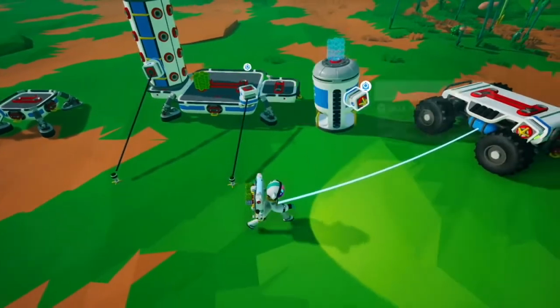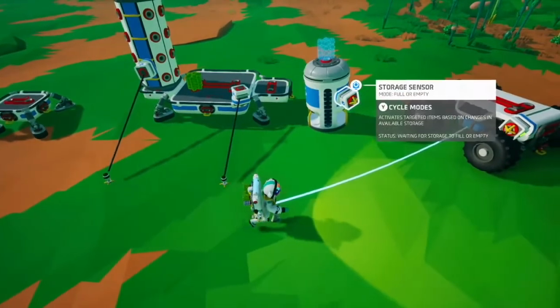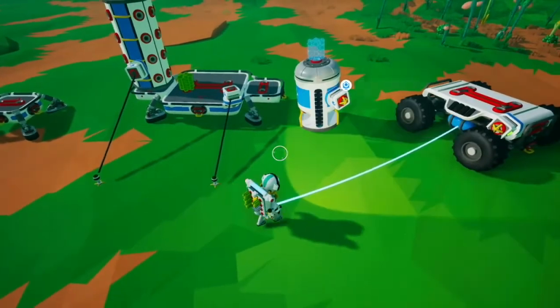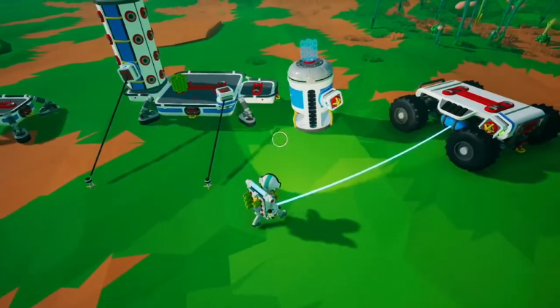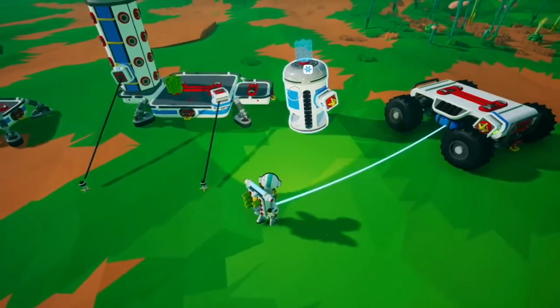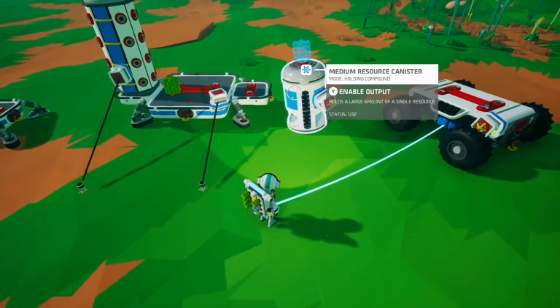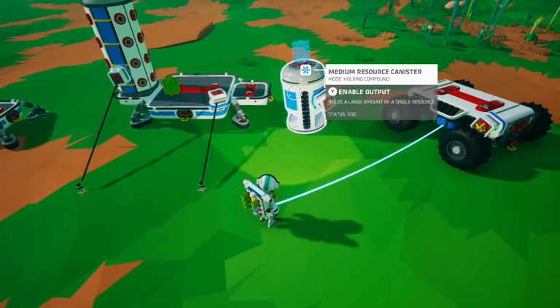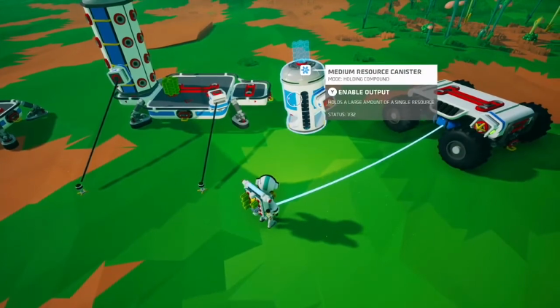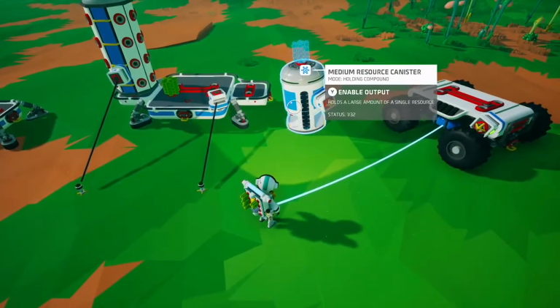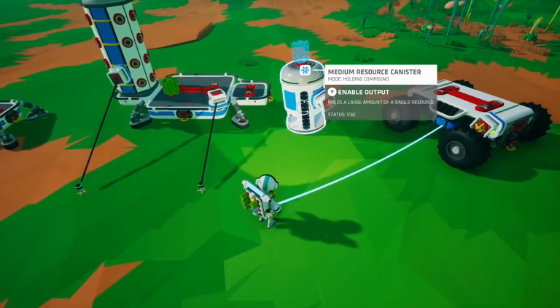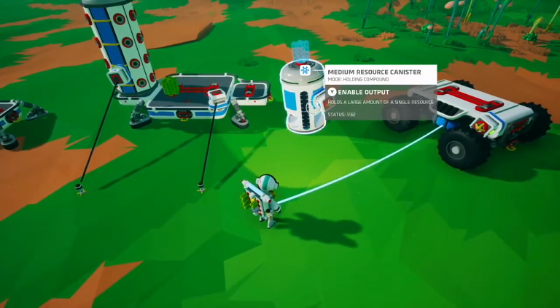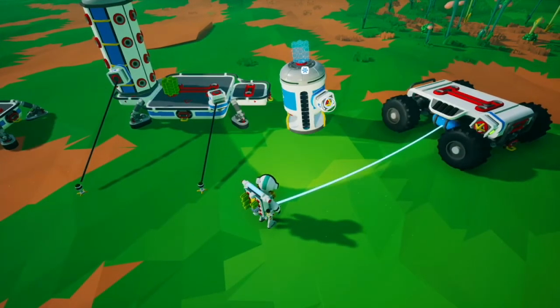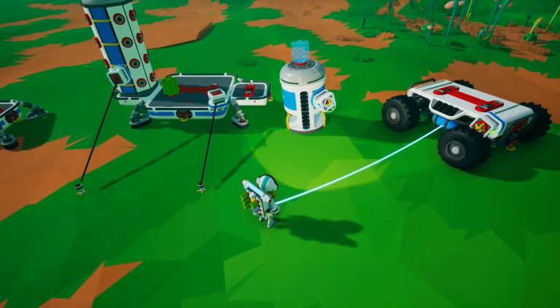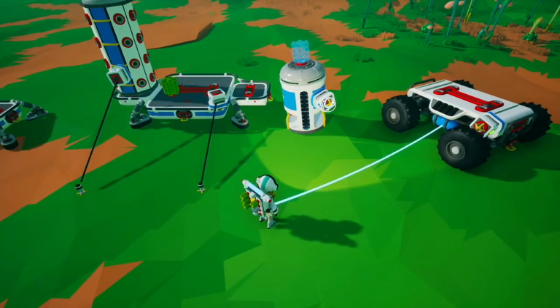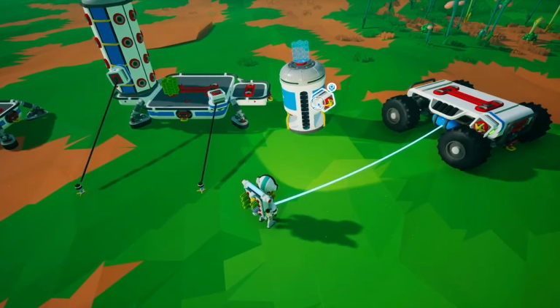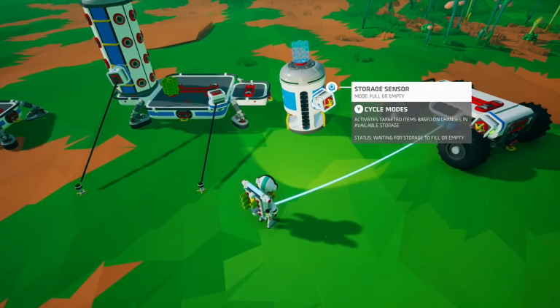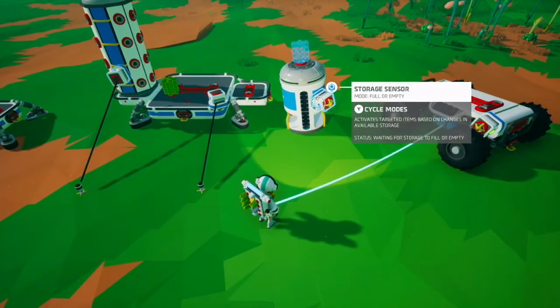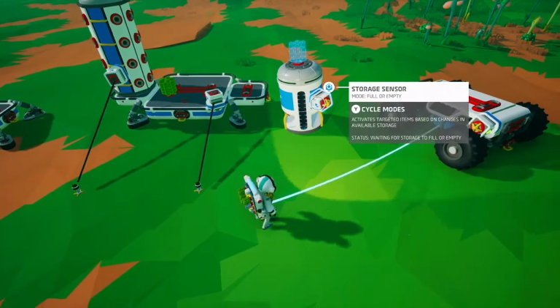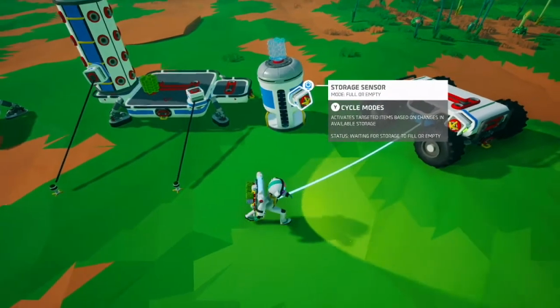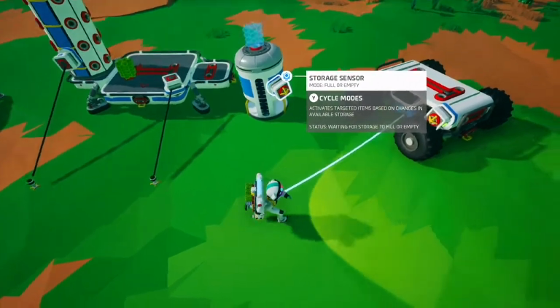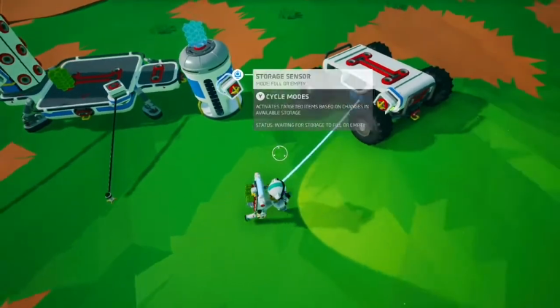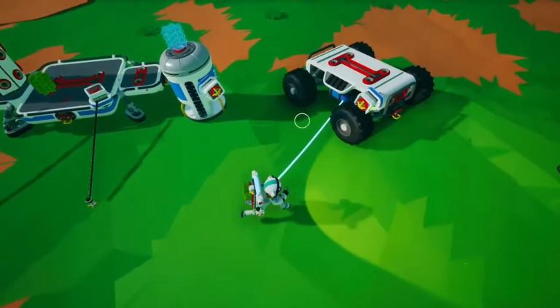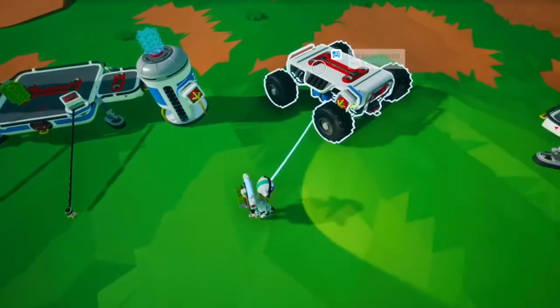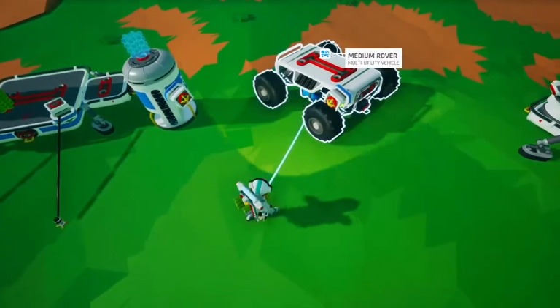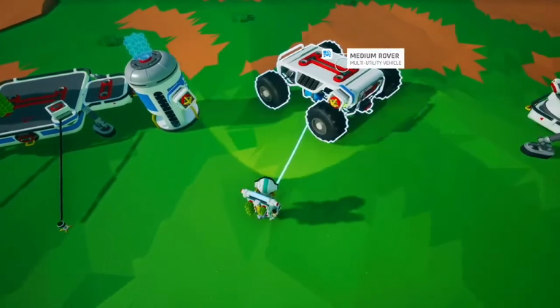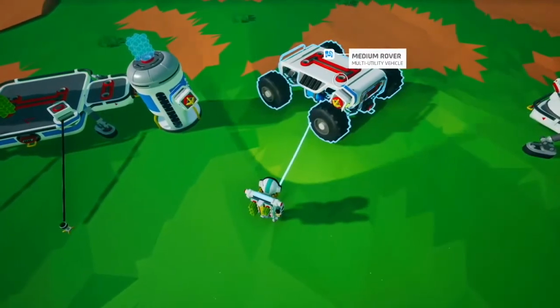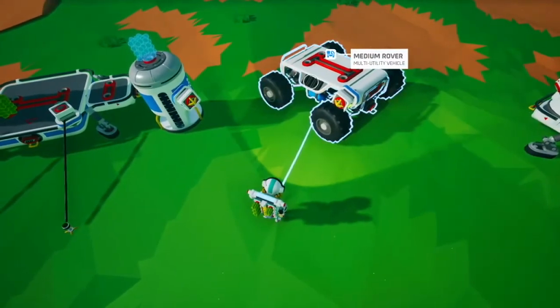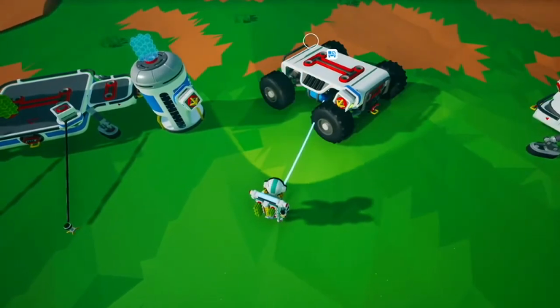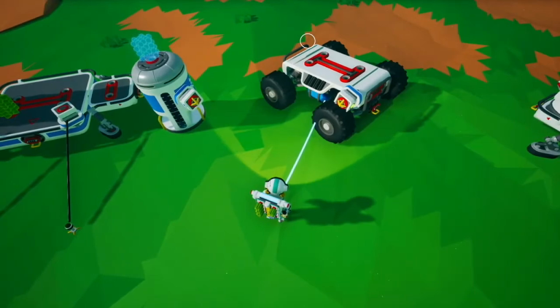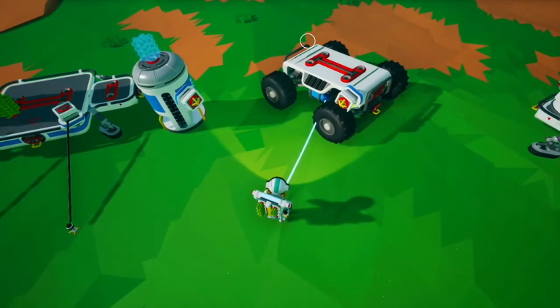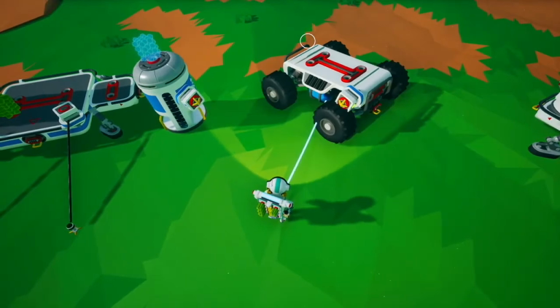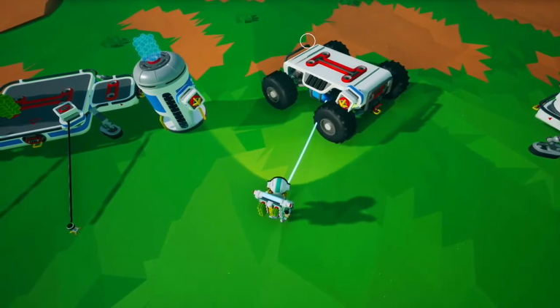It also works on canisters — so it can detect canisters — and it works on vehicles as well.